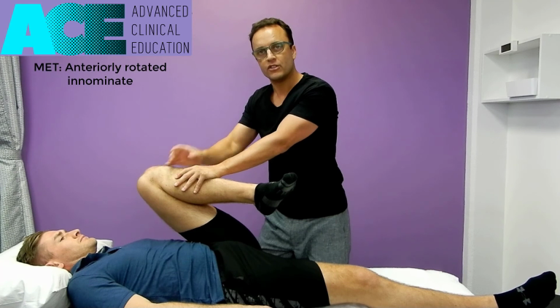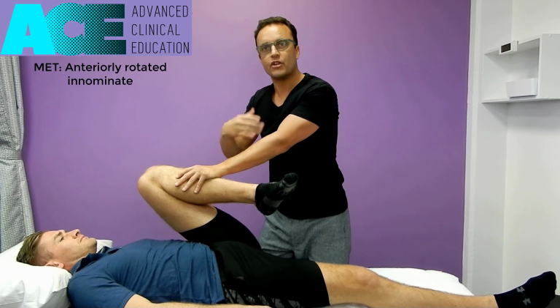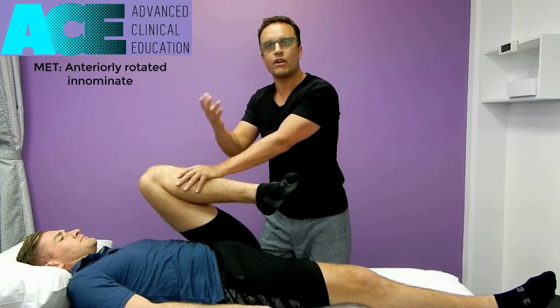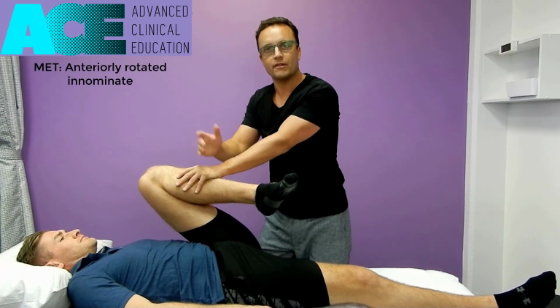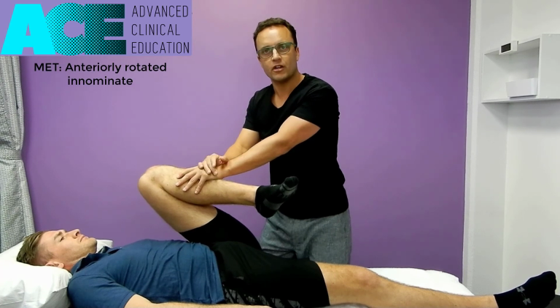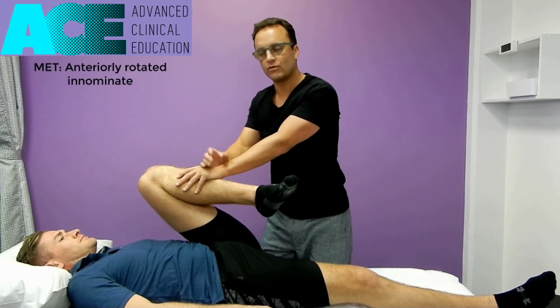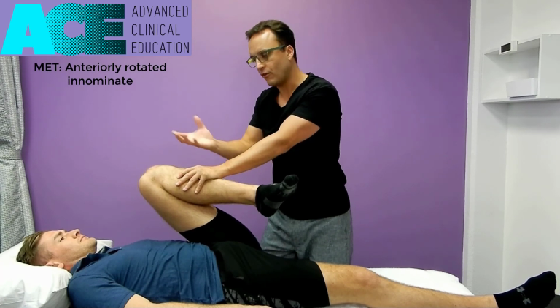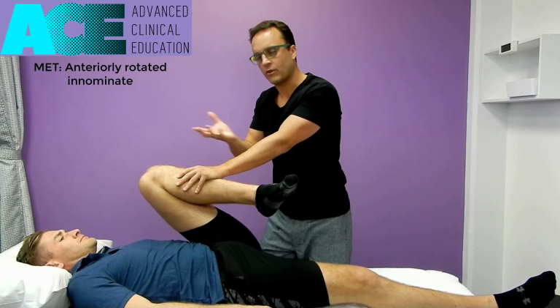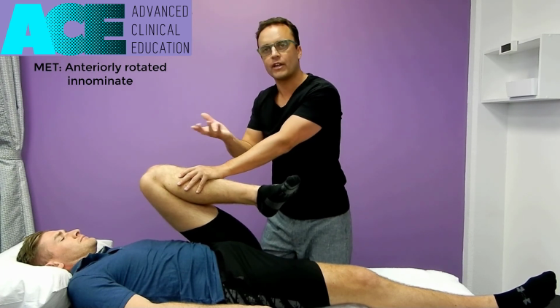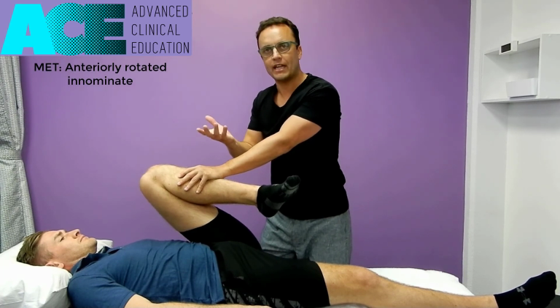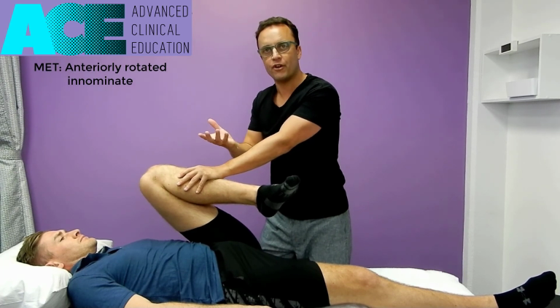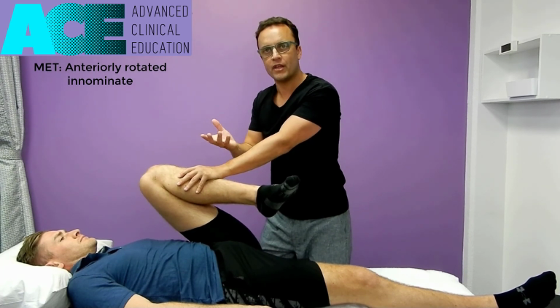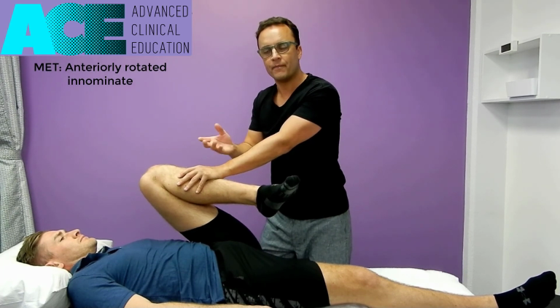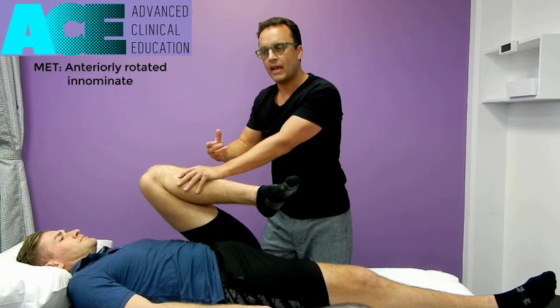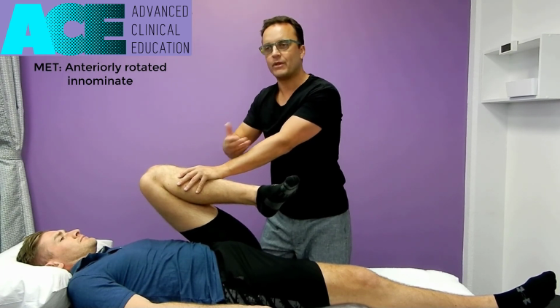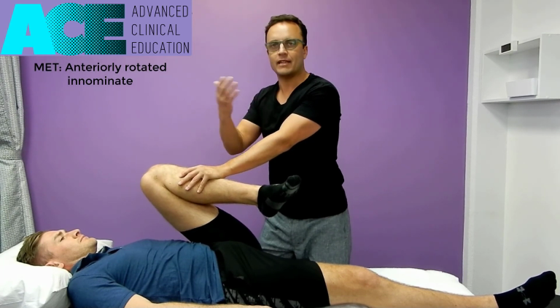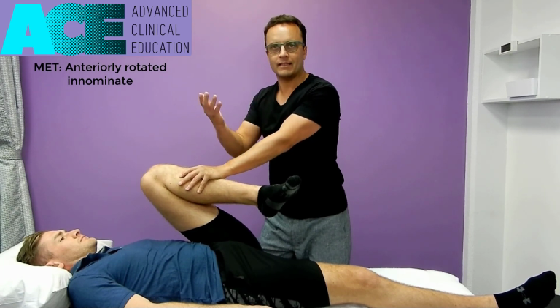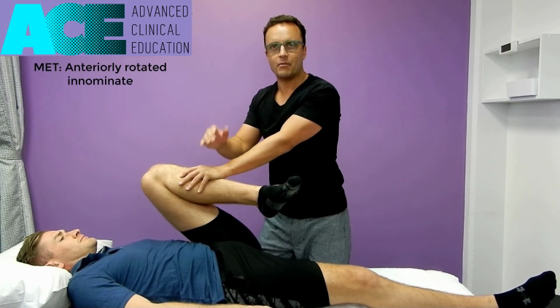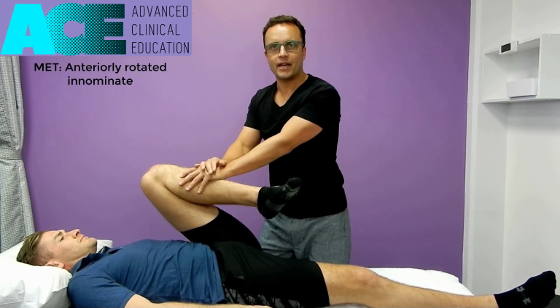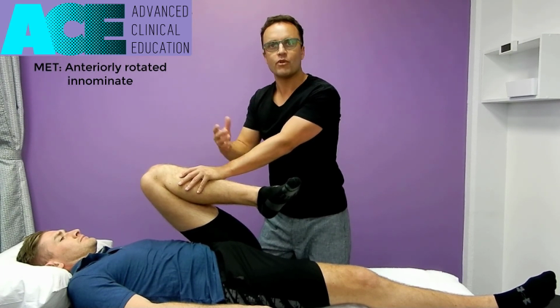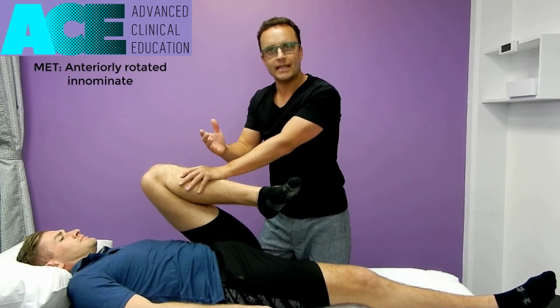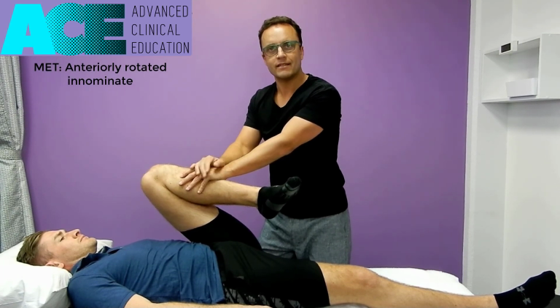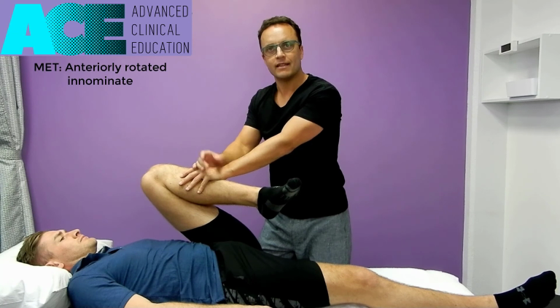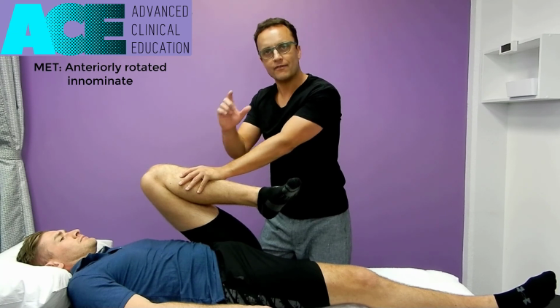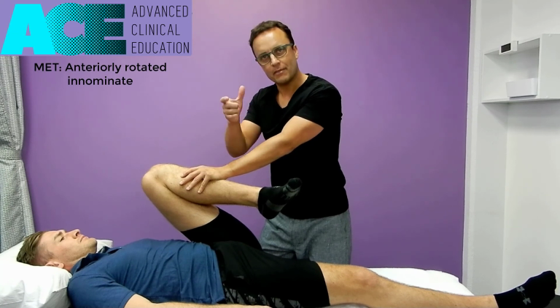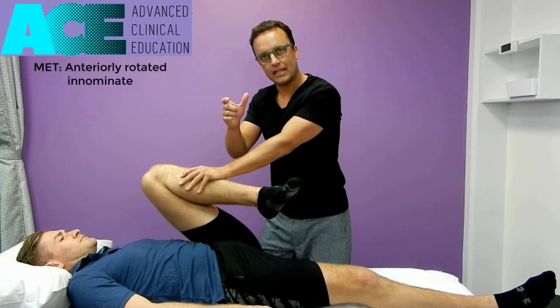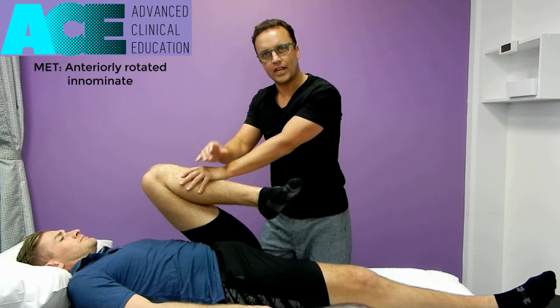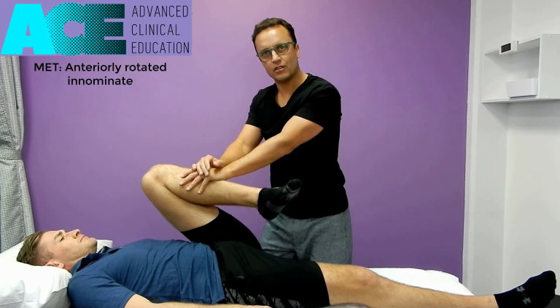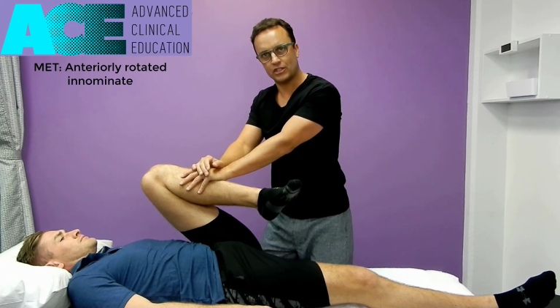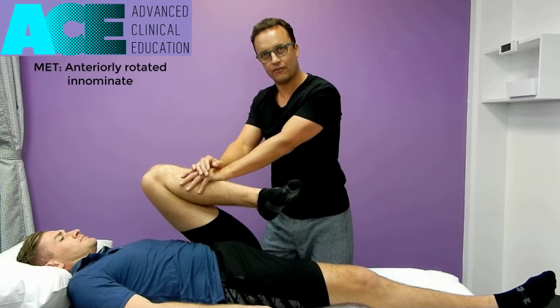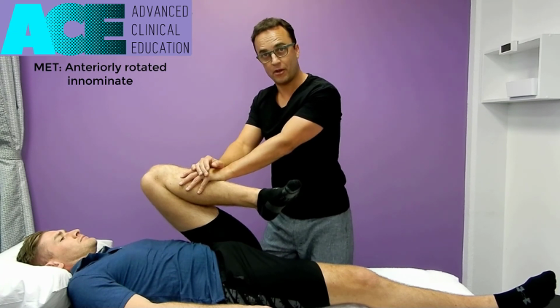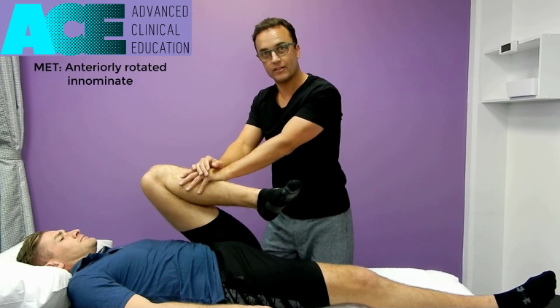We can do that three to five times, or until we feel we're not getting any further progress. Then we stand the client back up, retest, and see if that's made any change in the positioning of the pelvis.